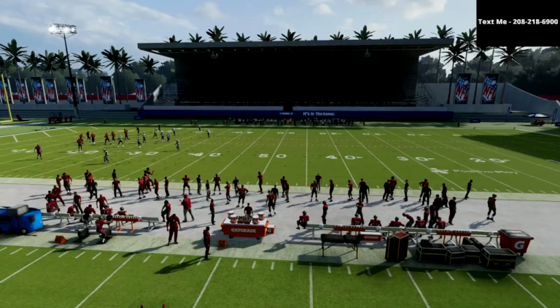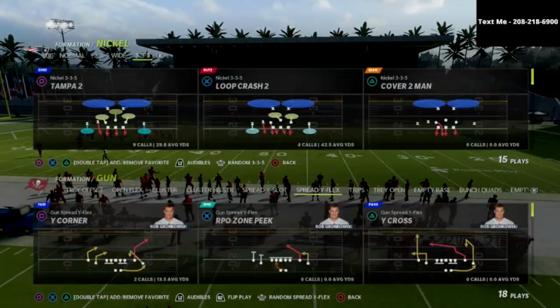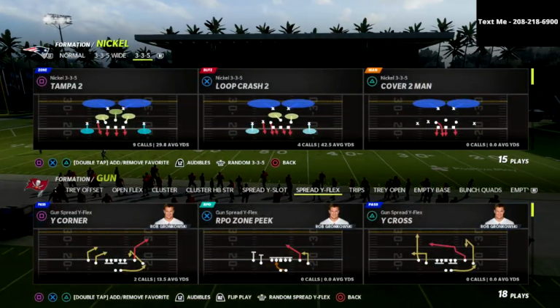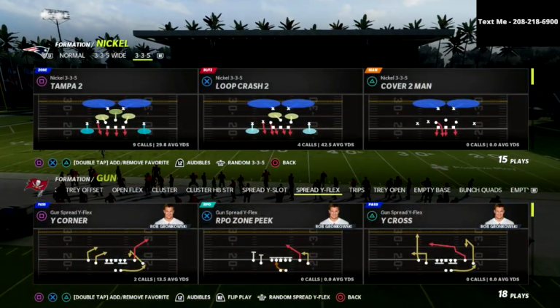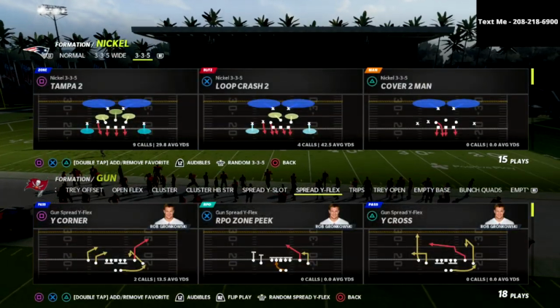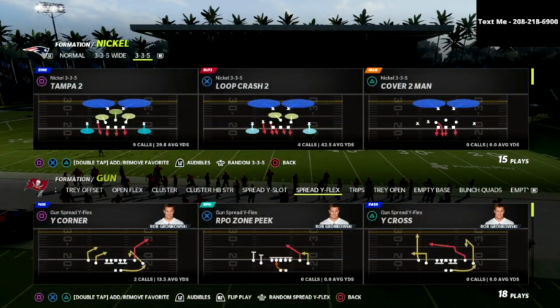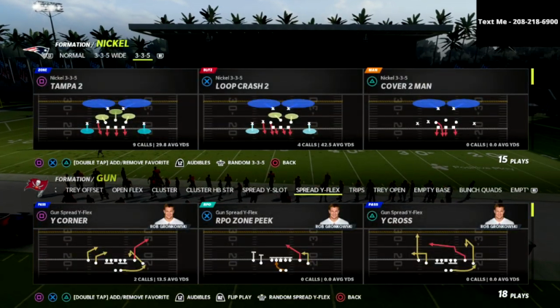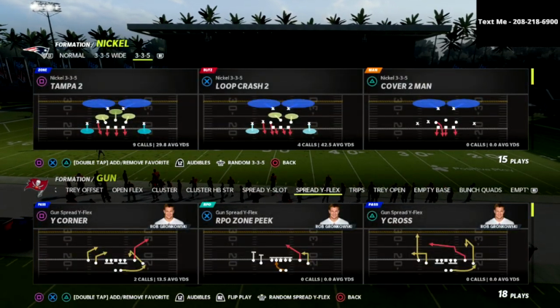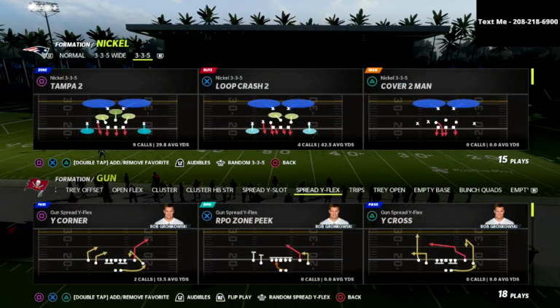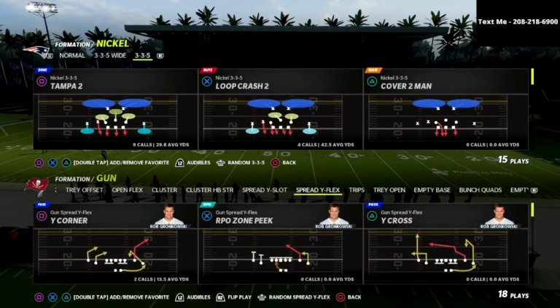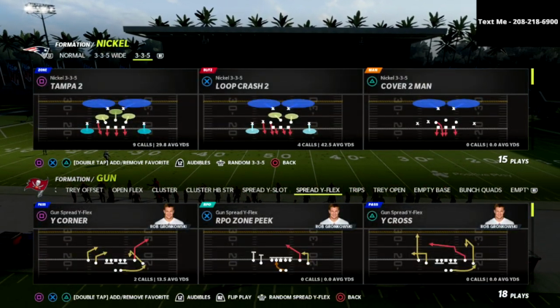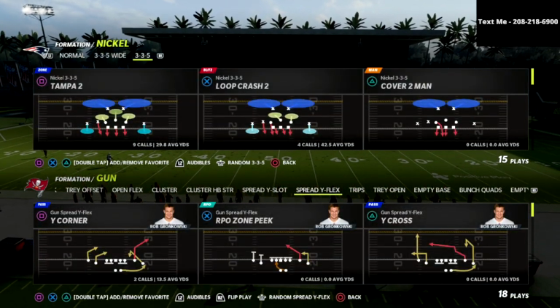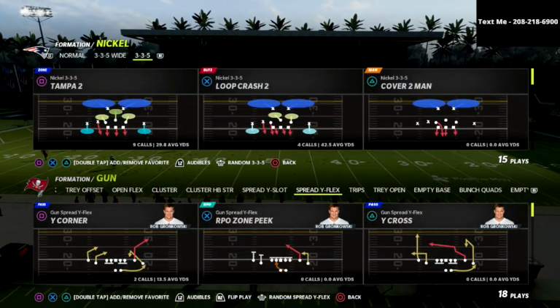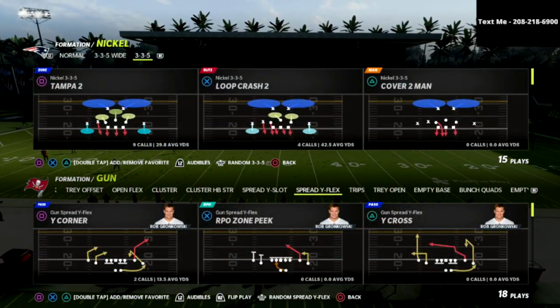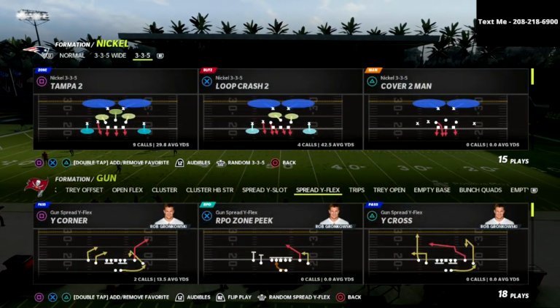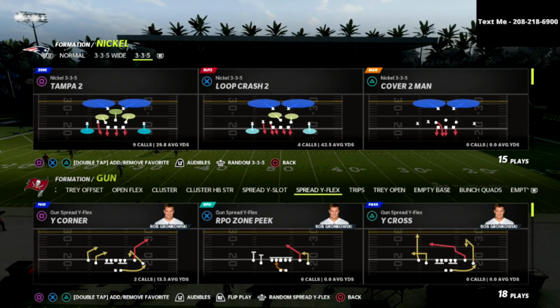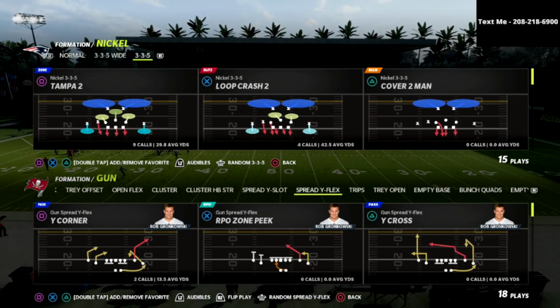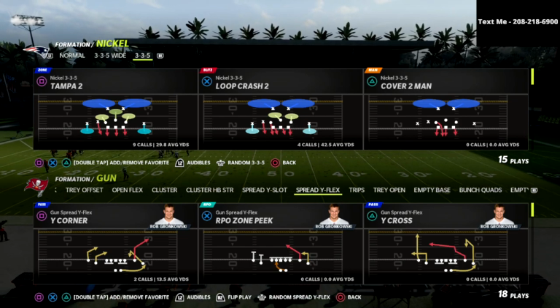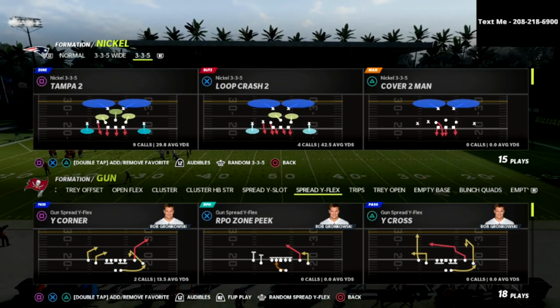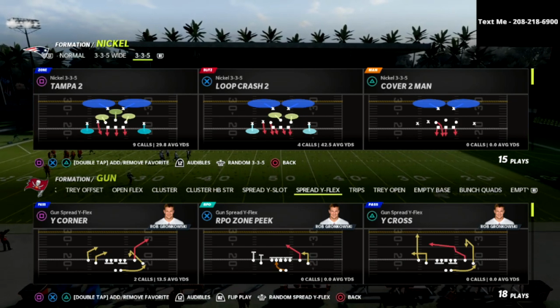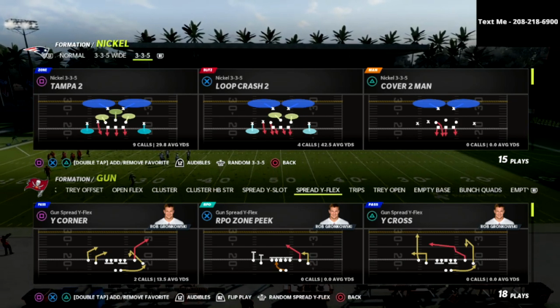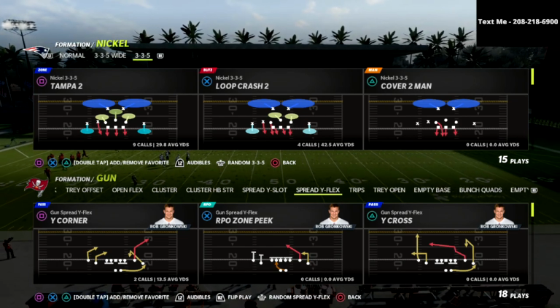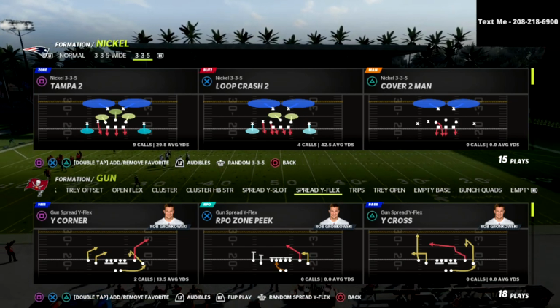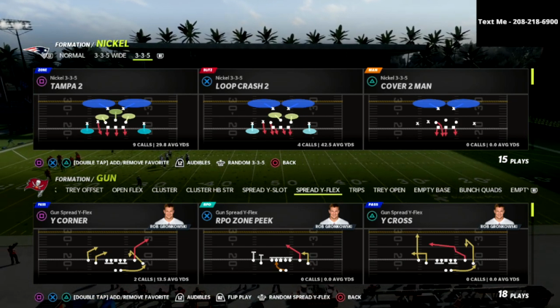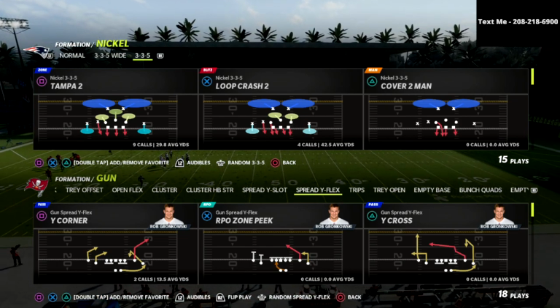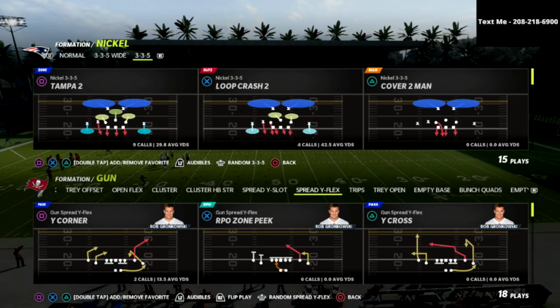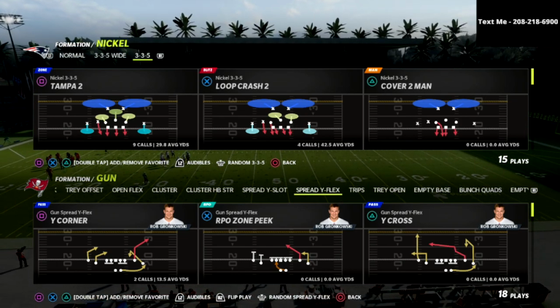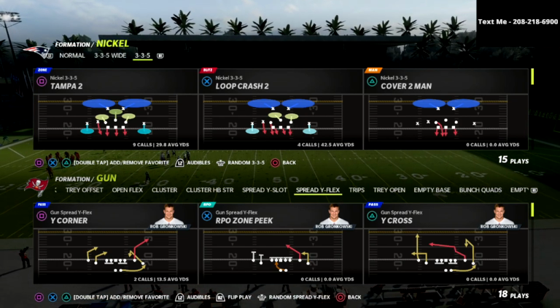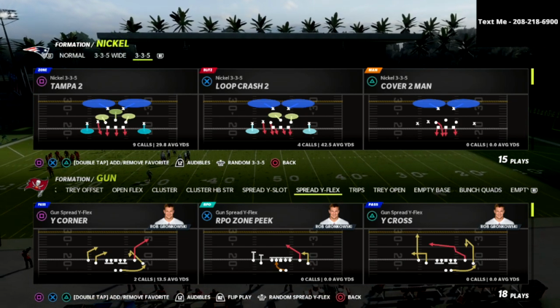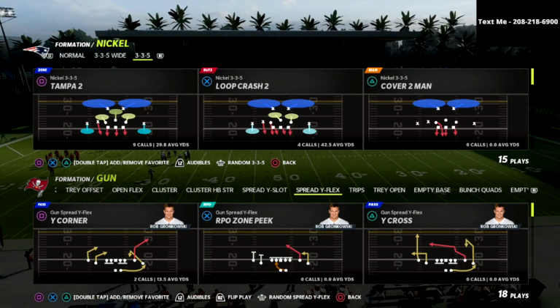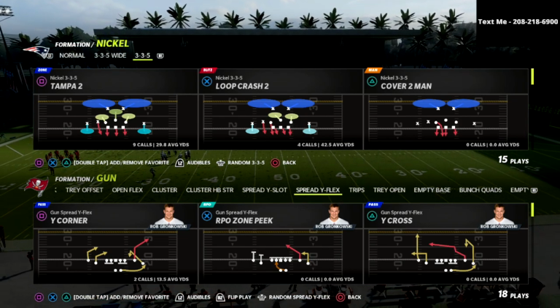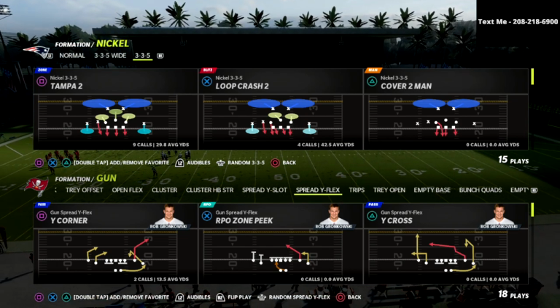In this video, I'm going to teach you what I think is the most effective concept out of the Air Raid Offense in Madden 22, and that is the Y-Crossing concept.